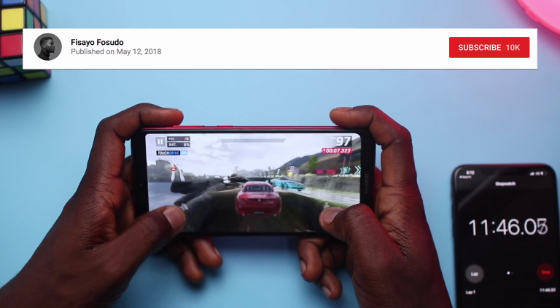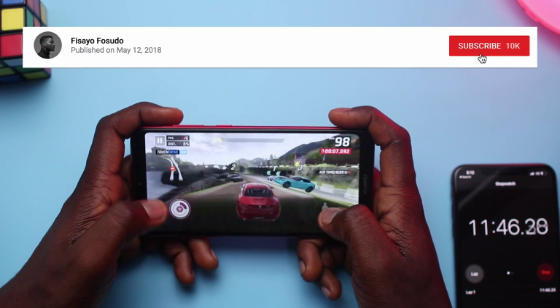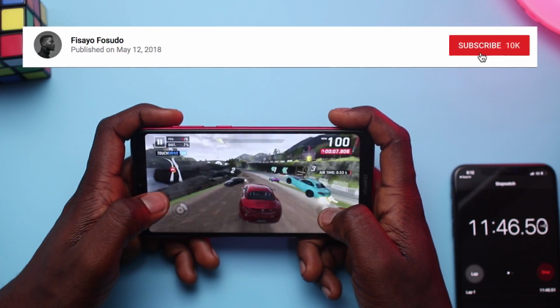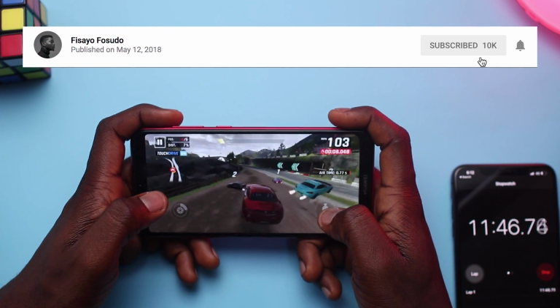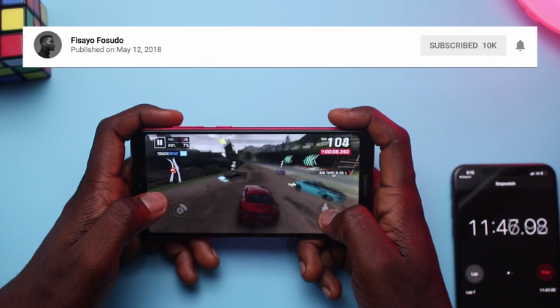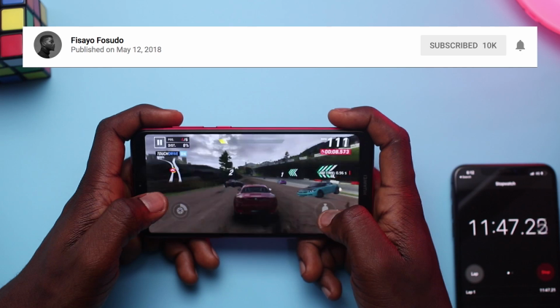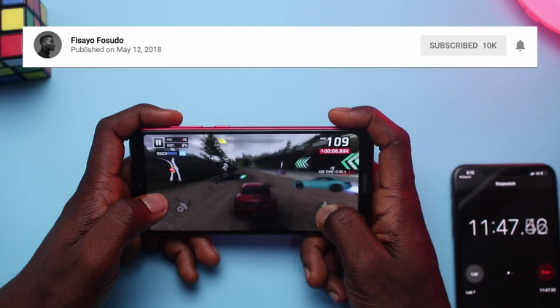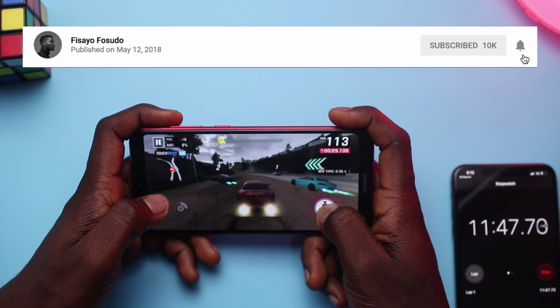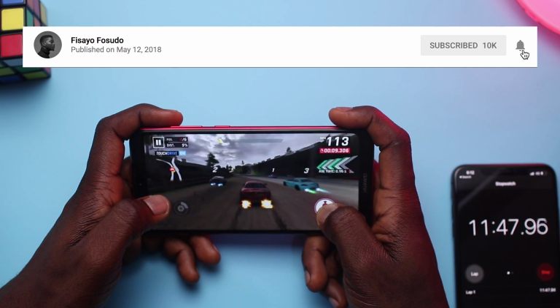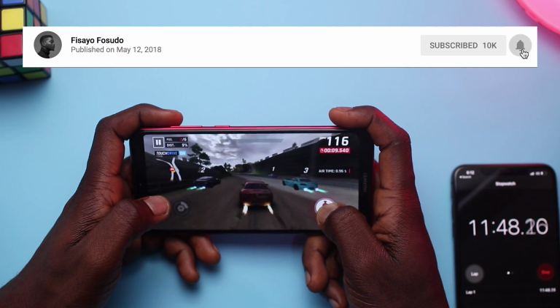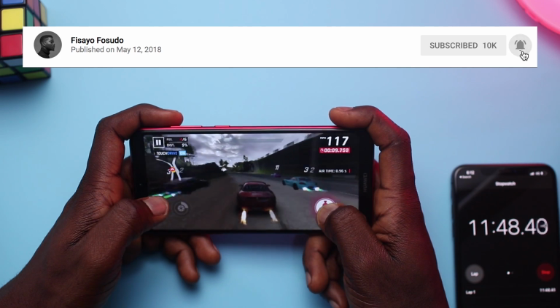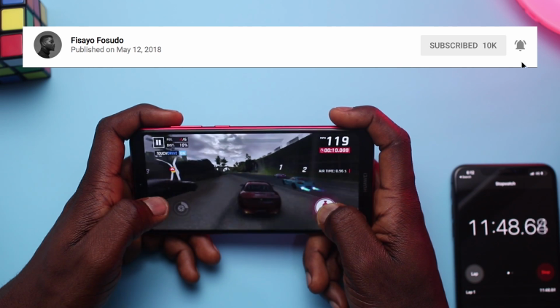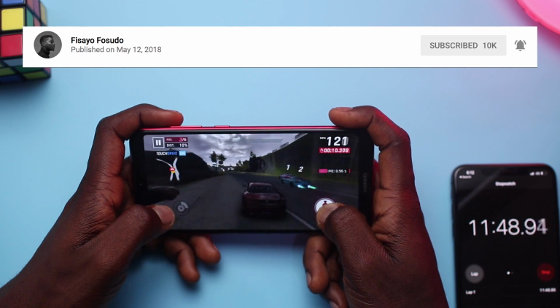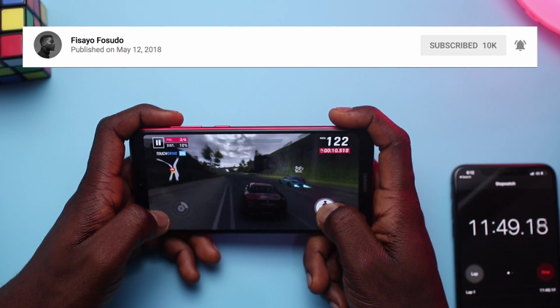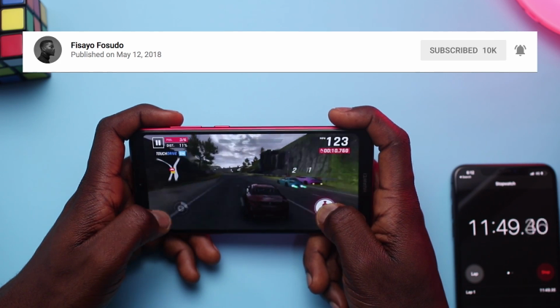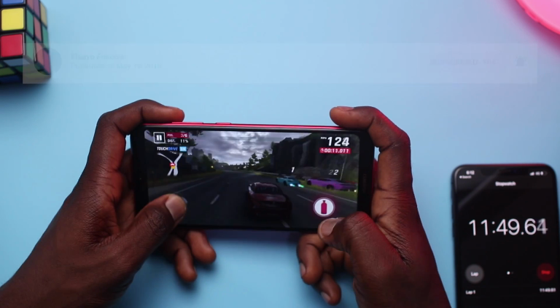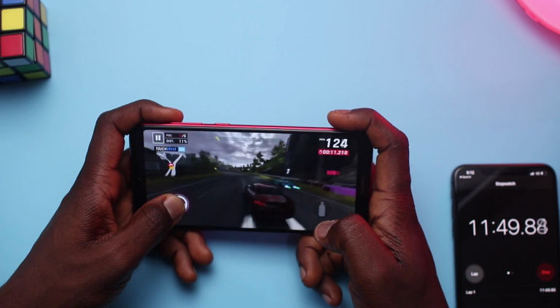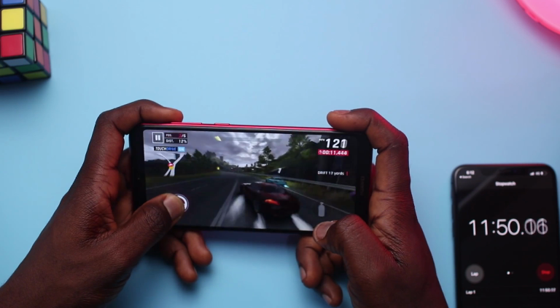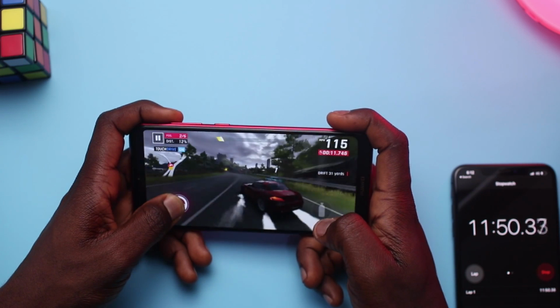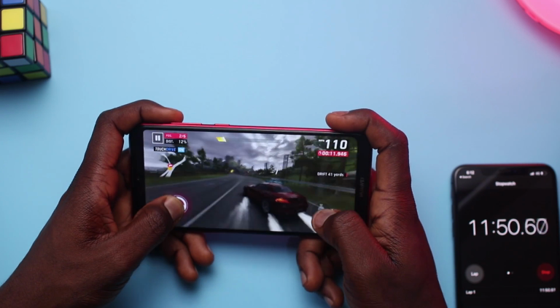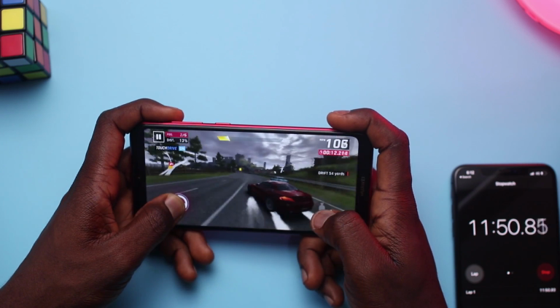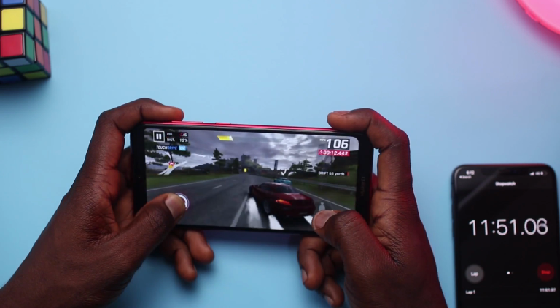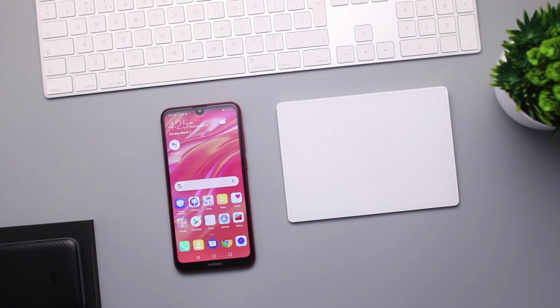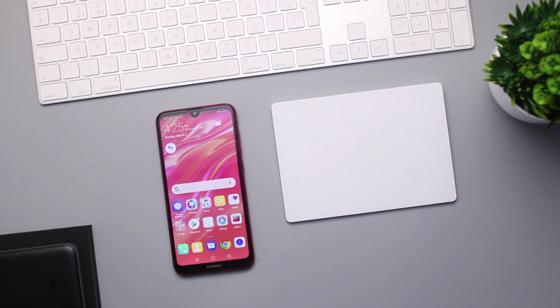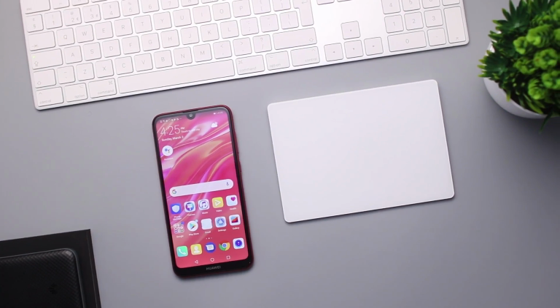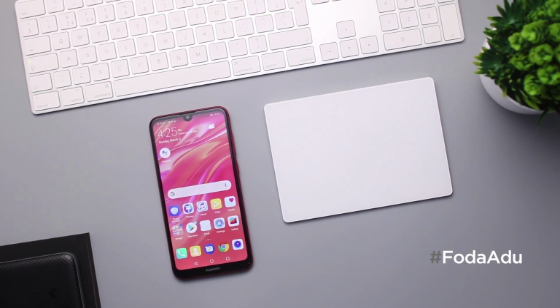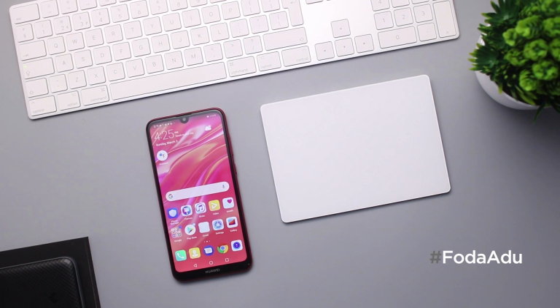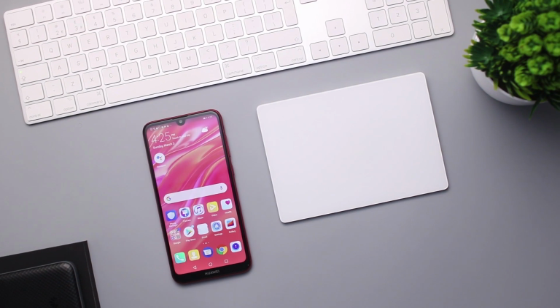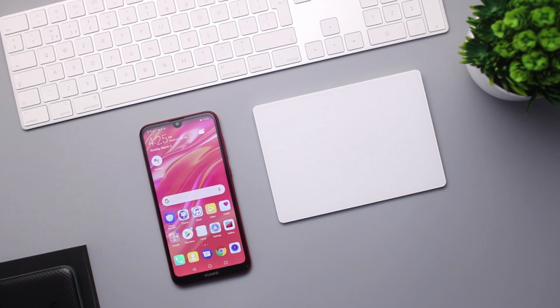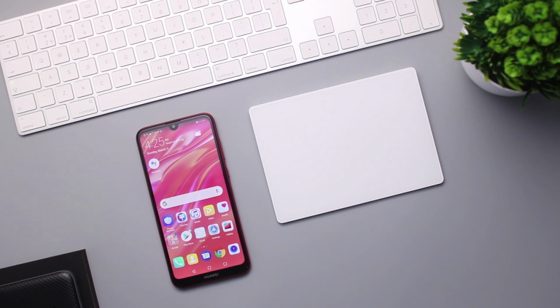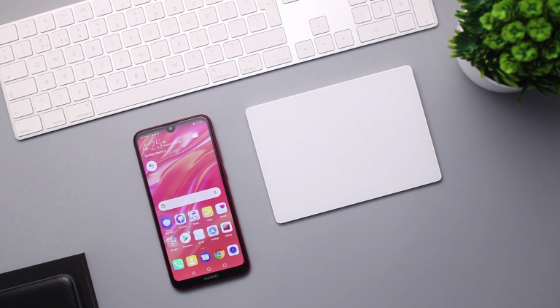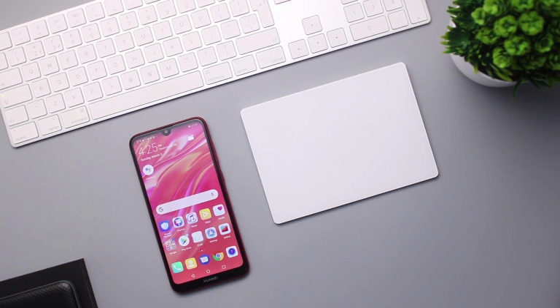Please hit that subscribe button and turn on post notifications so you'll be the first to know when I upload a new video. Without further ado, let's get to the video.